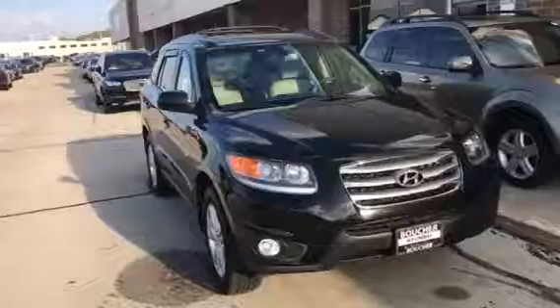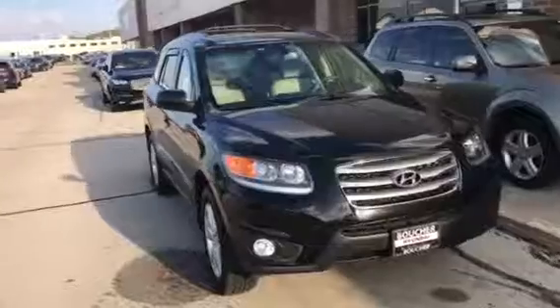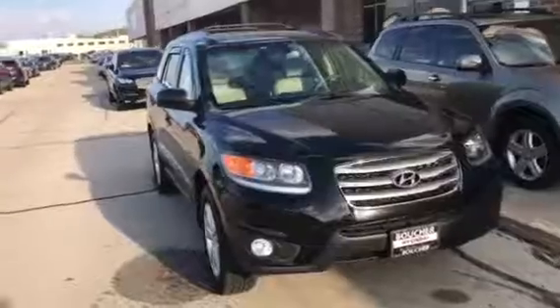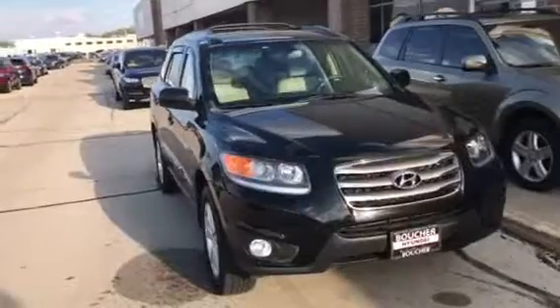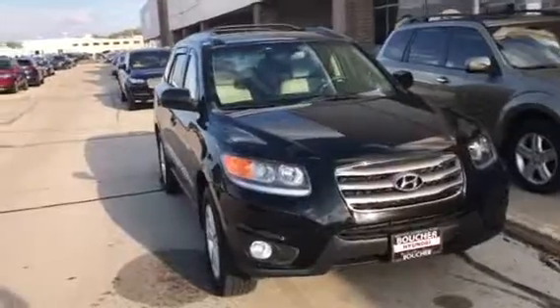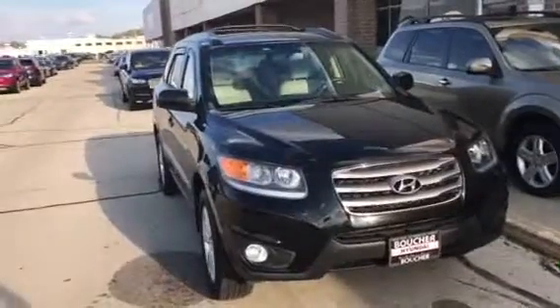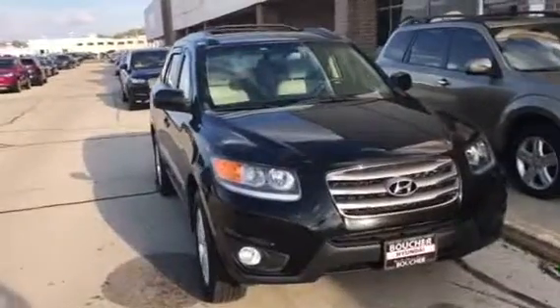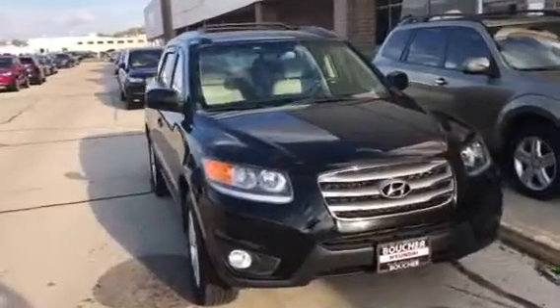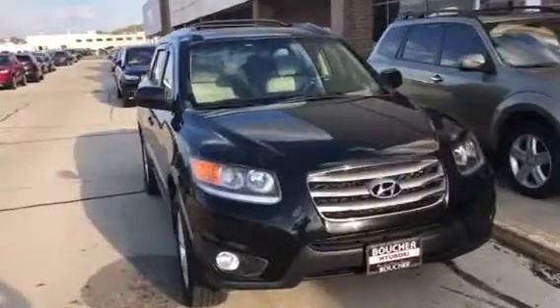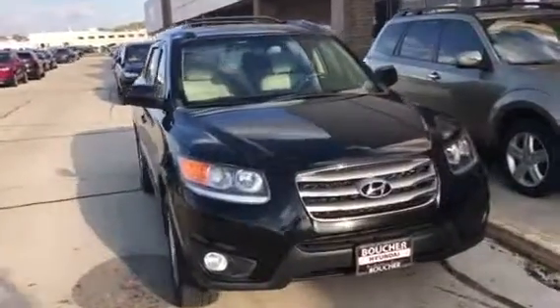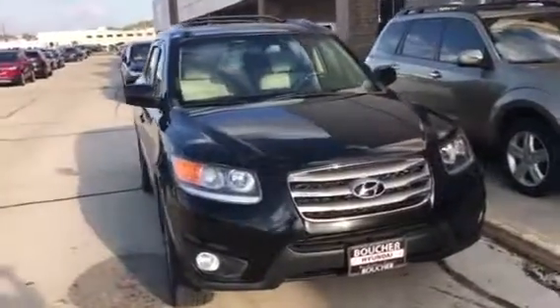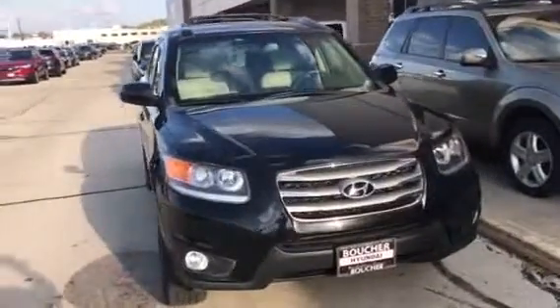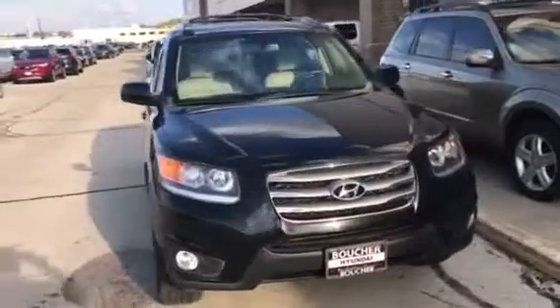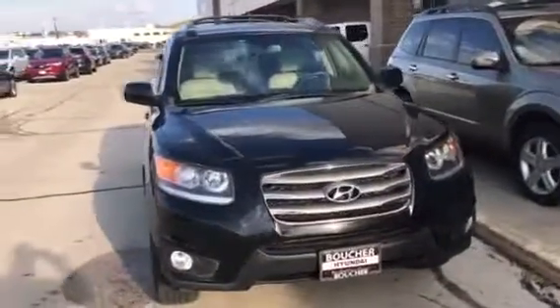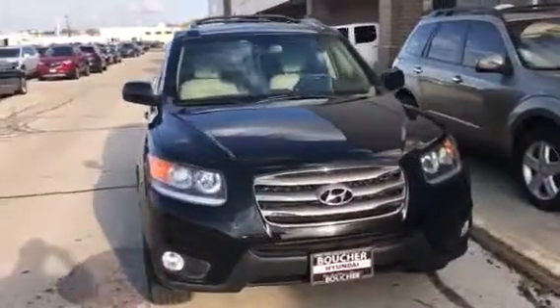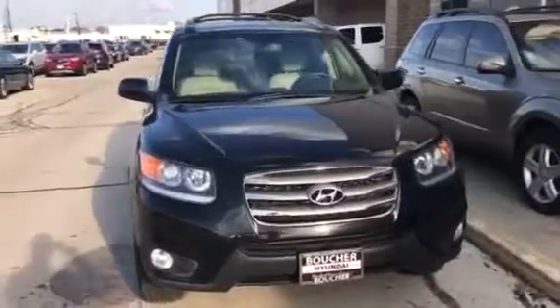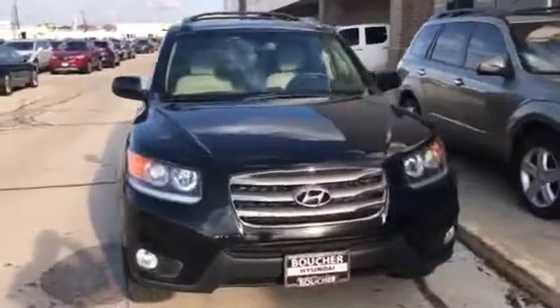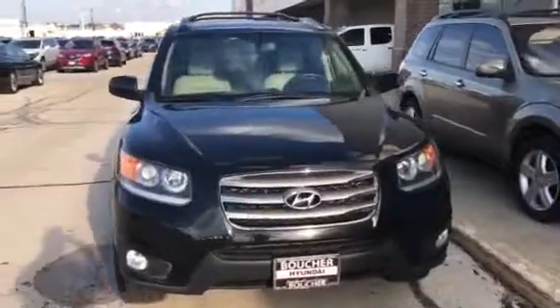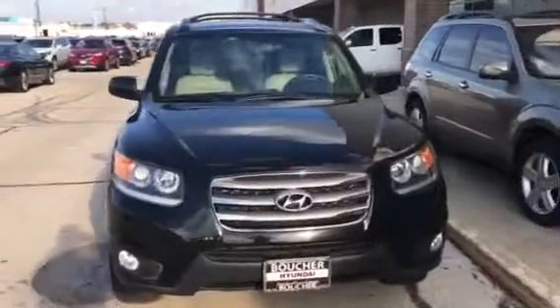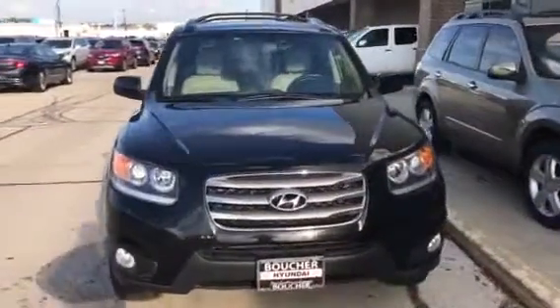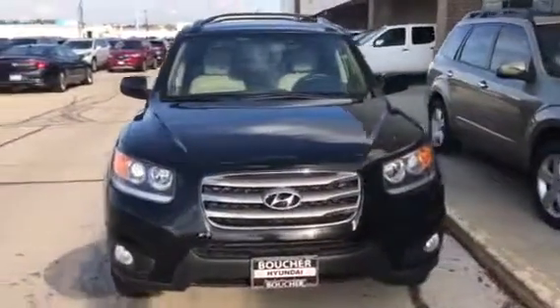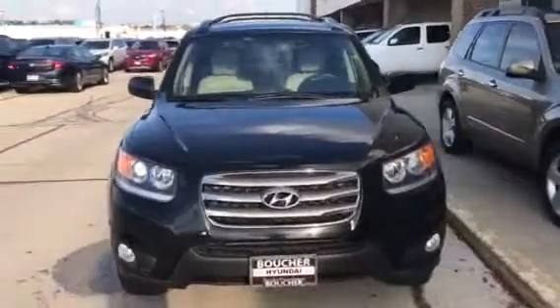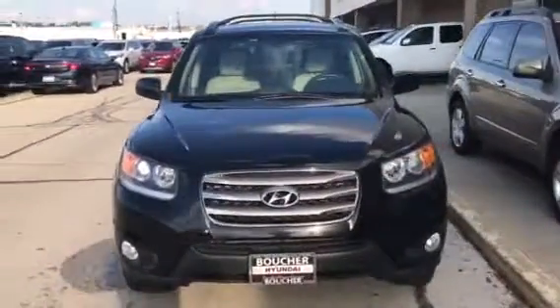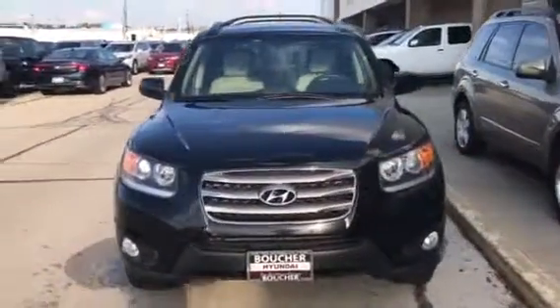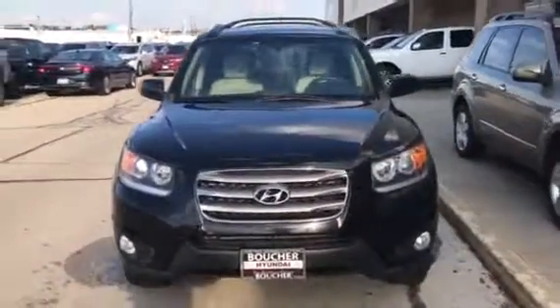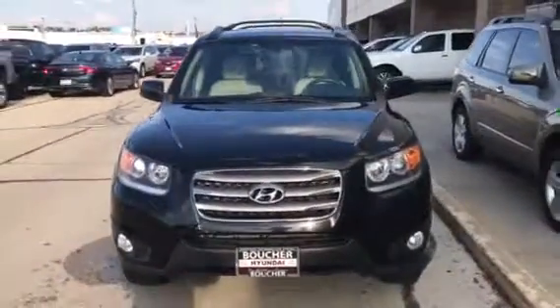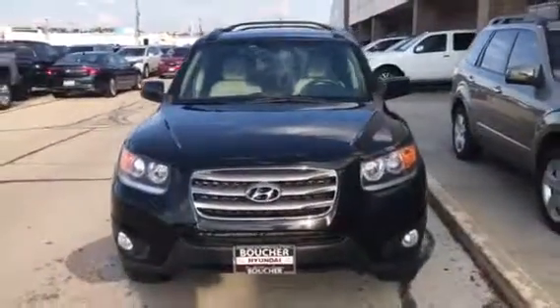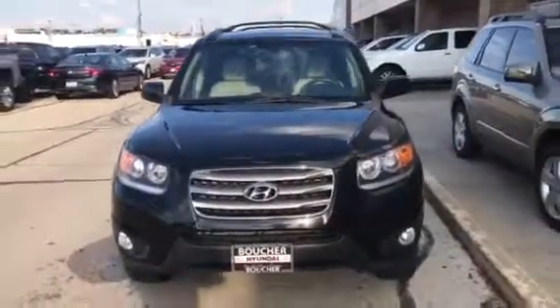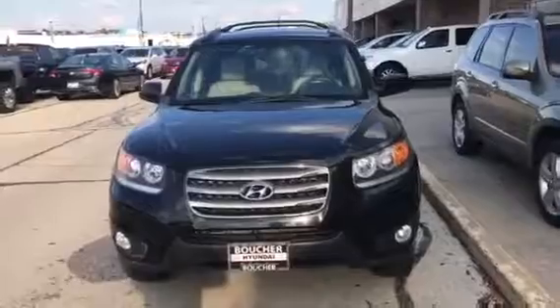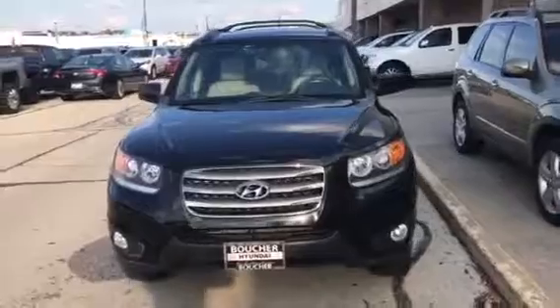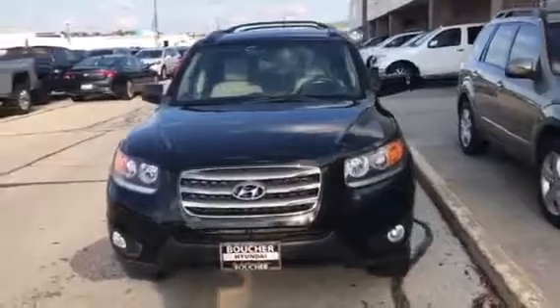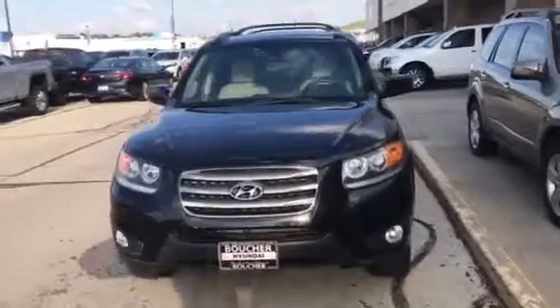Hi, this is Dan Clarkwood from Boucher Hyundai with a quick video for you on another option. It's a 2012 Hyundai Santa Fe Limited.